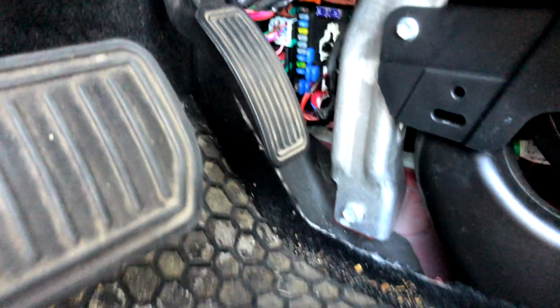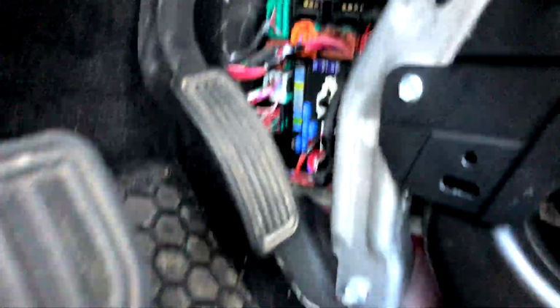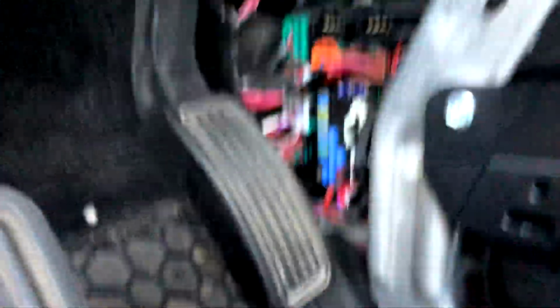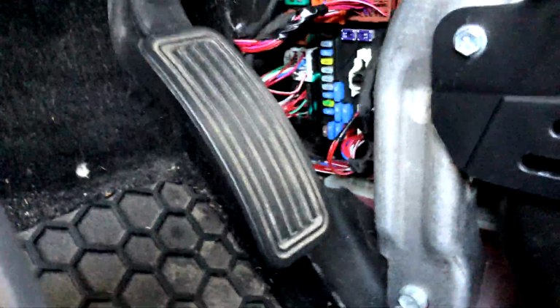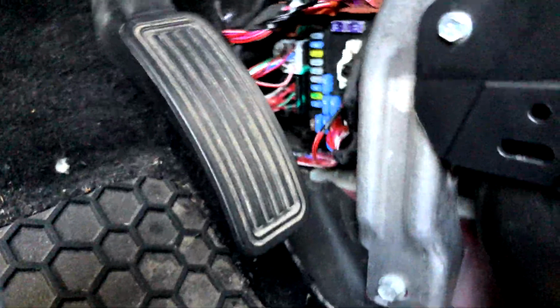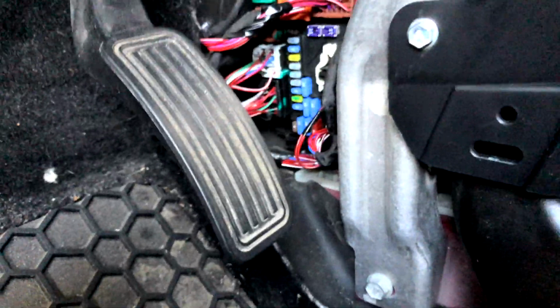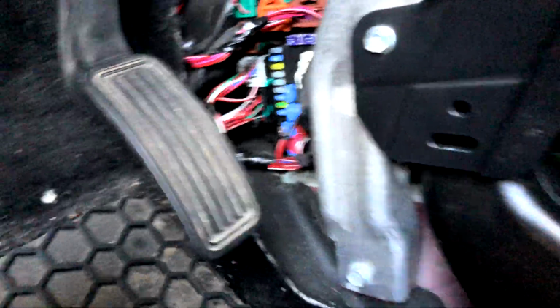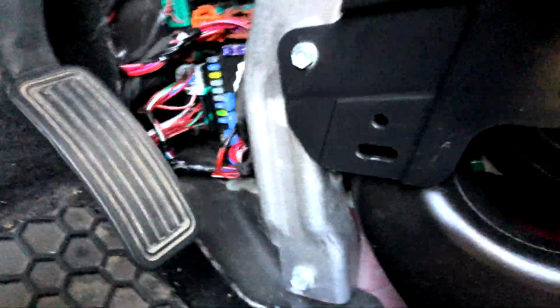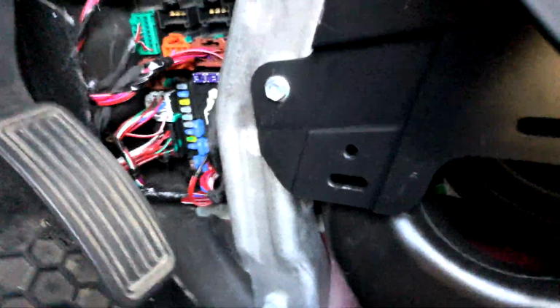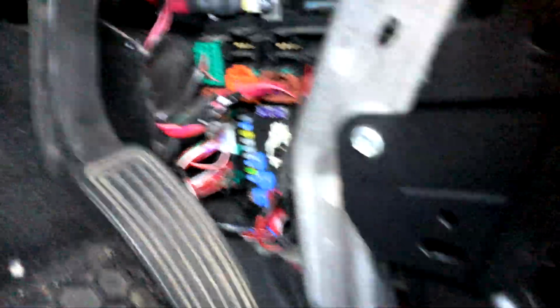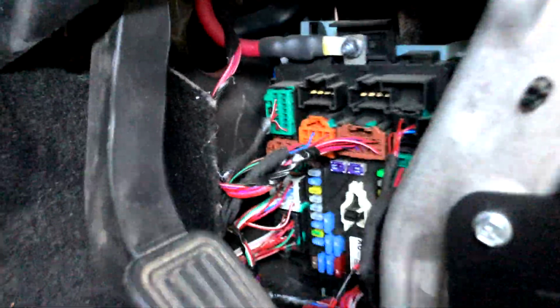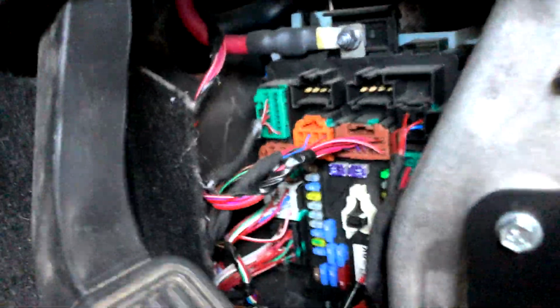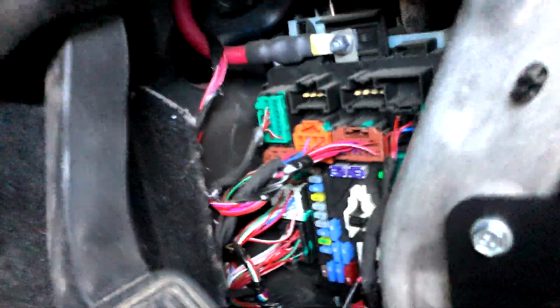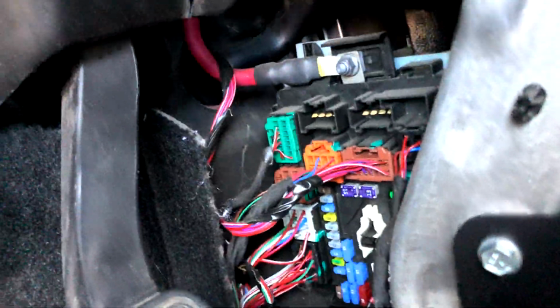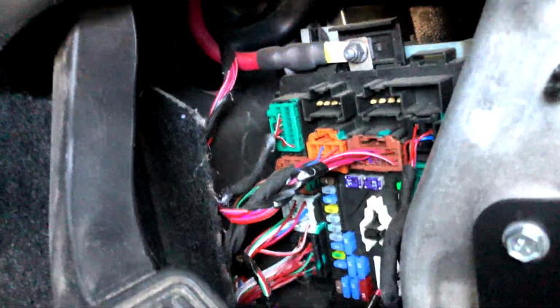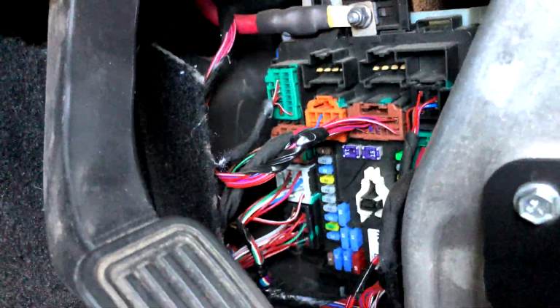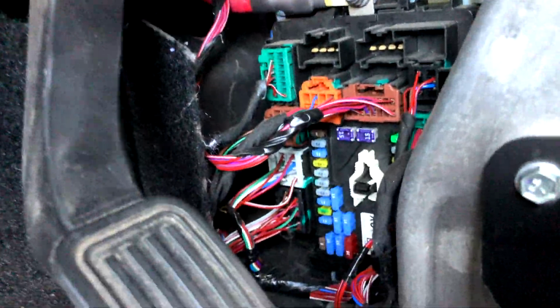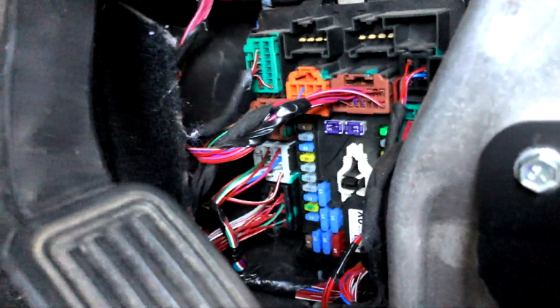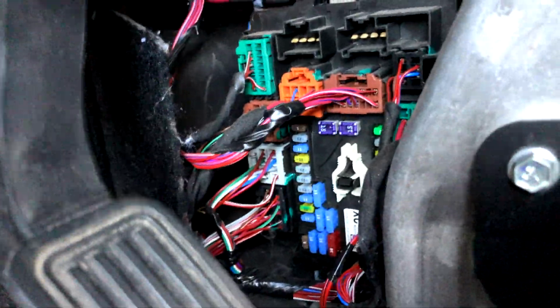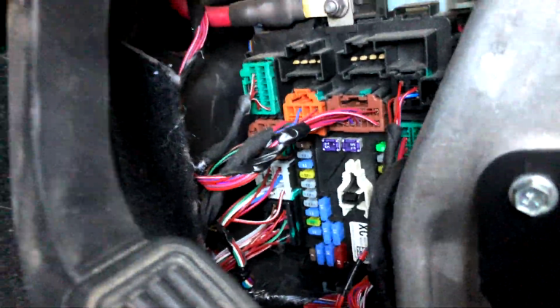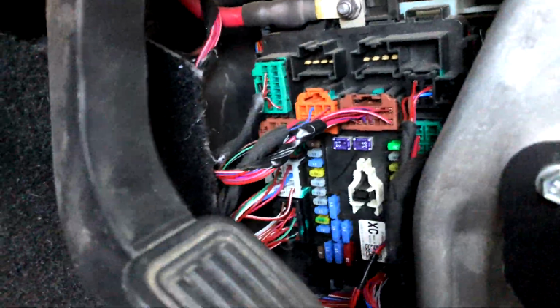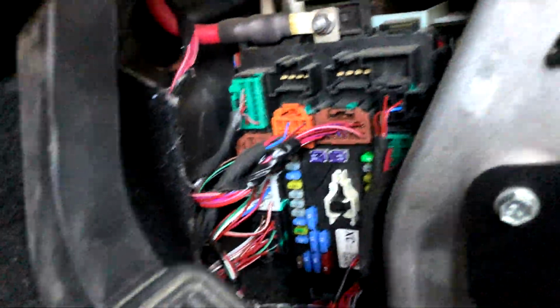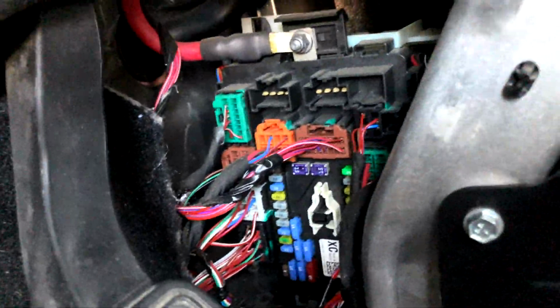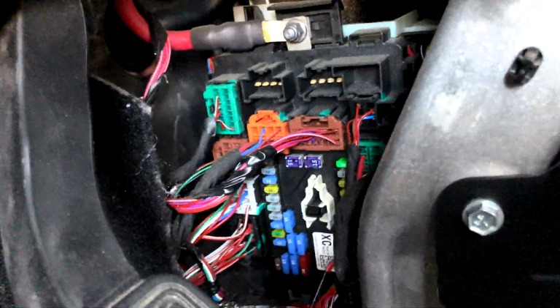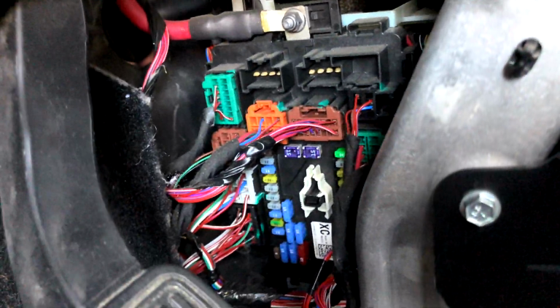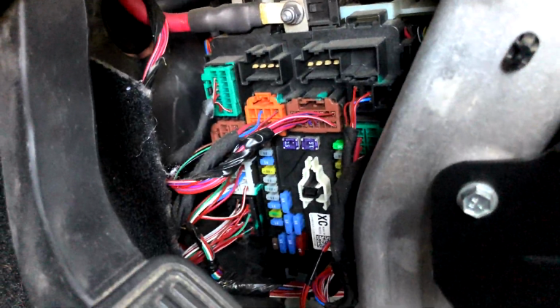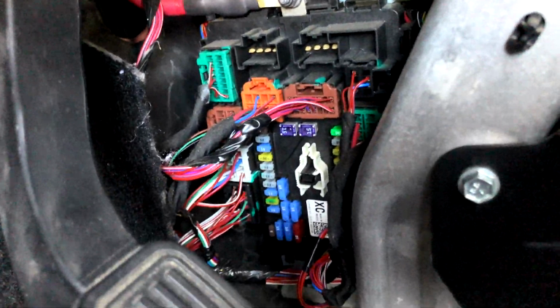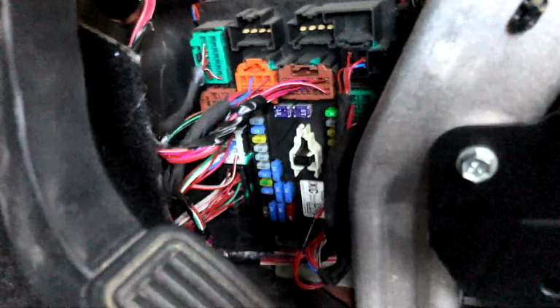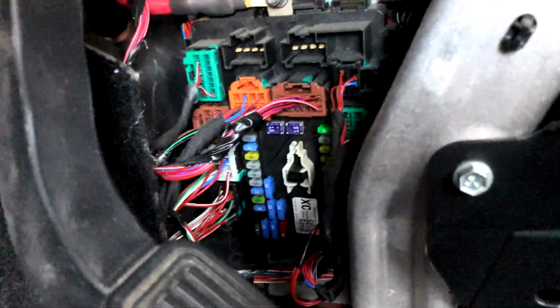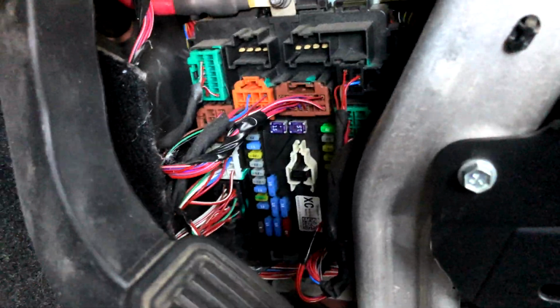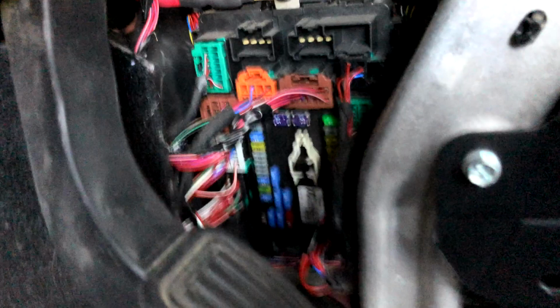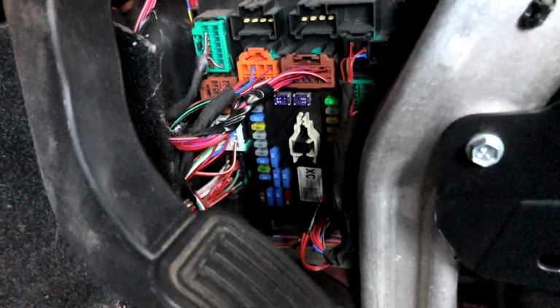Let's go in deep. There is the fuse box.